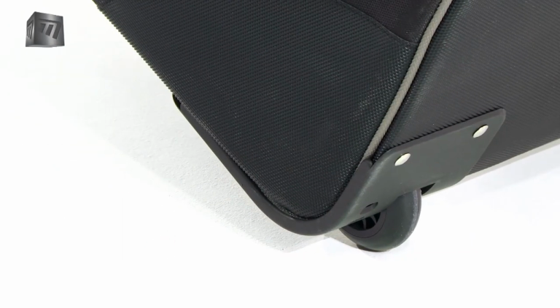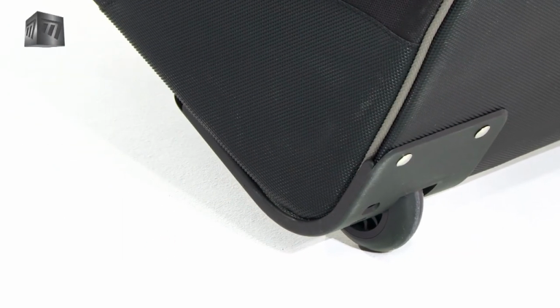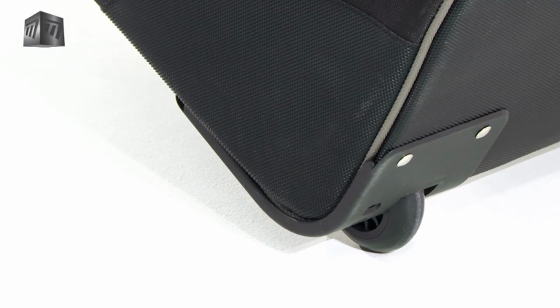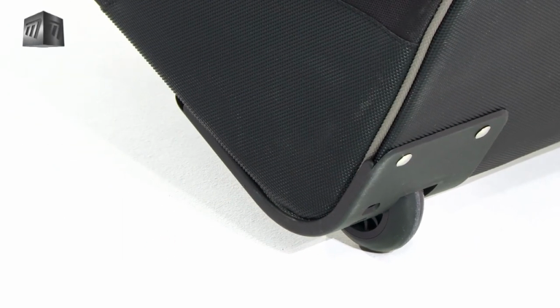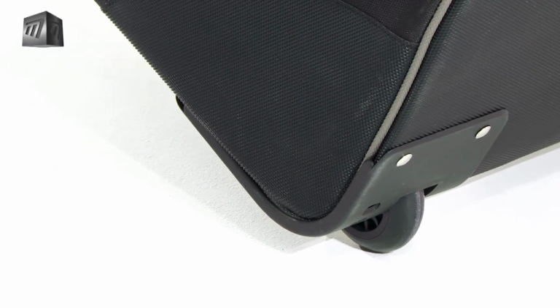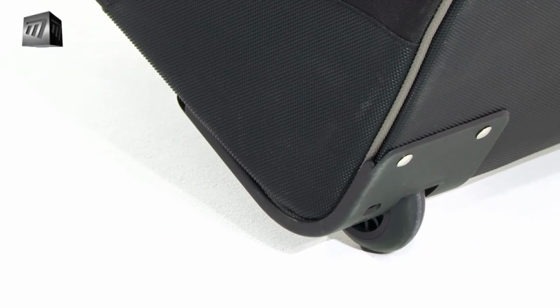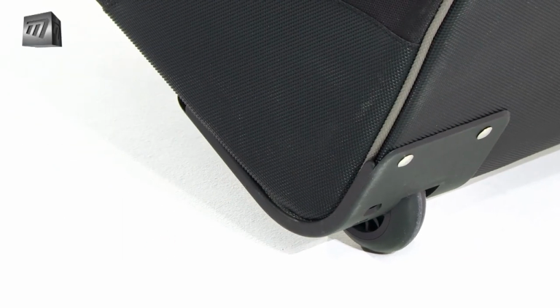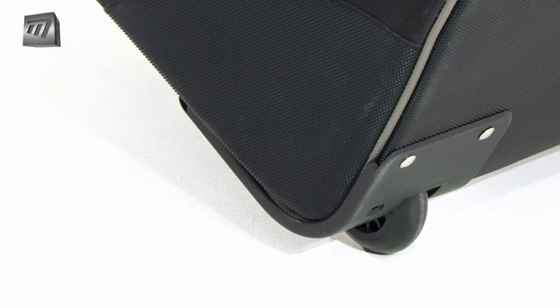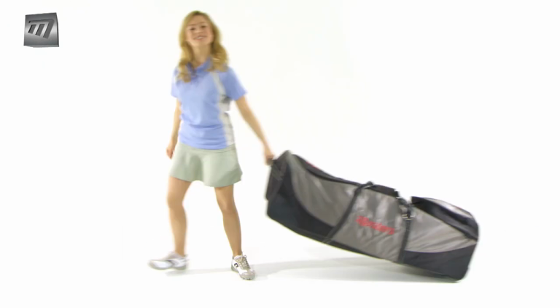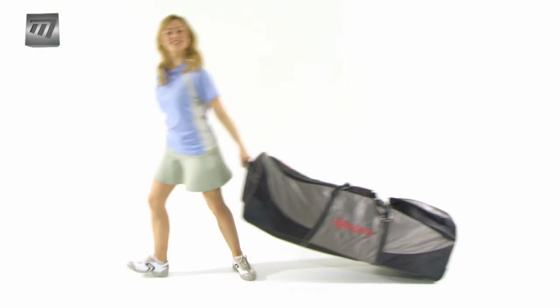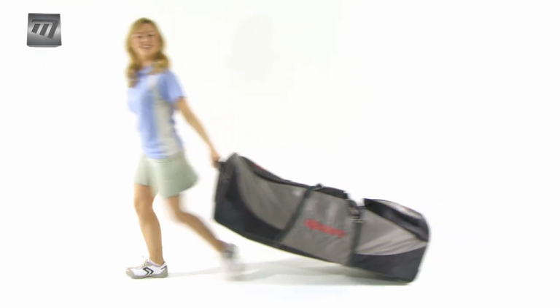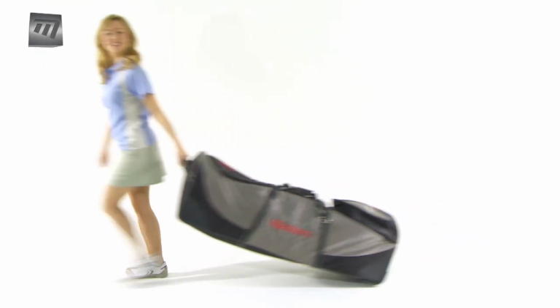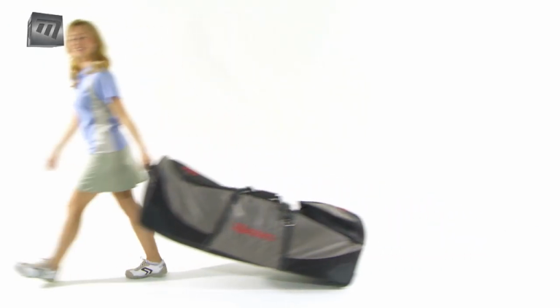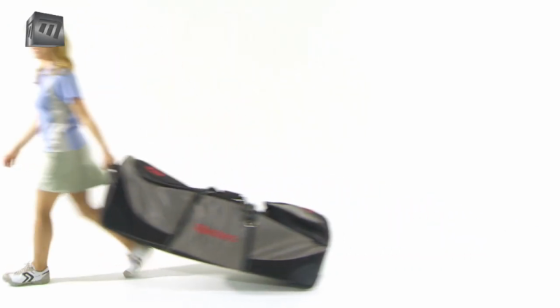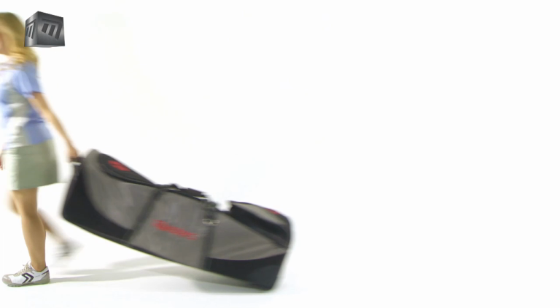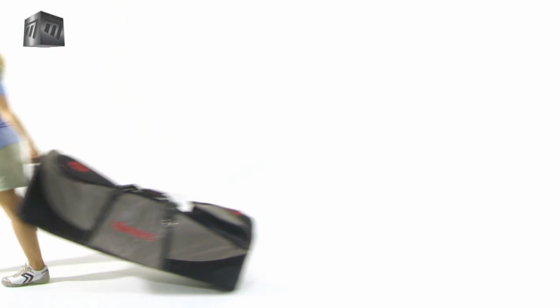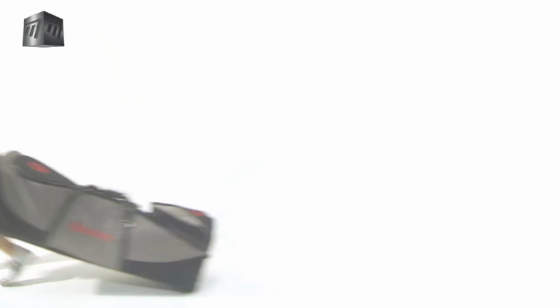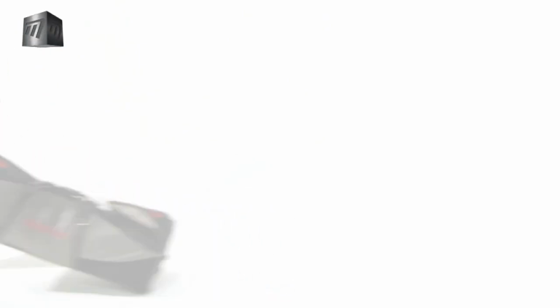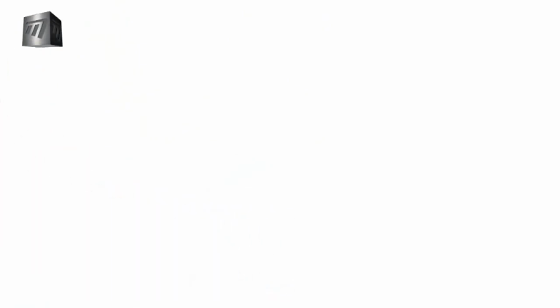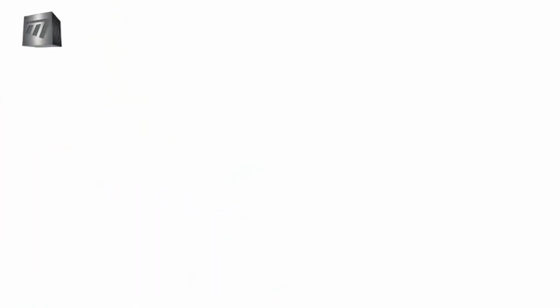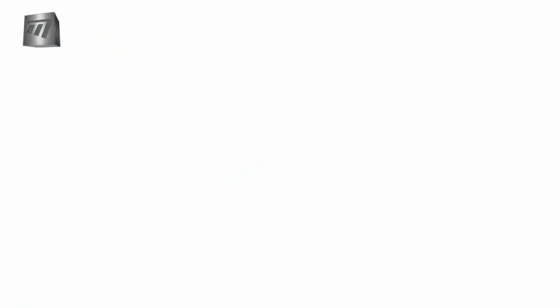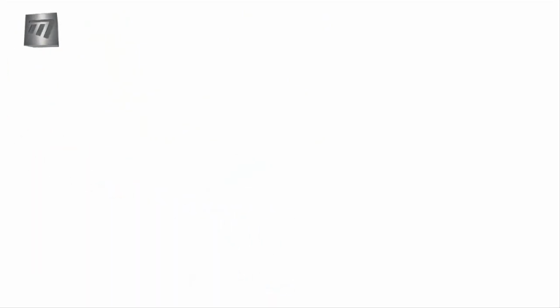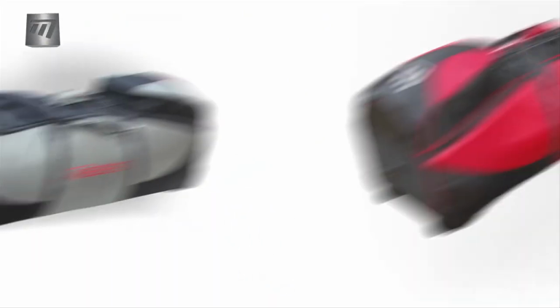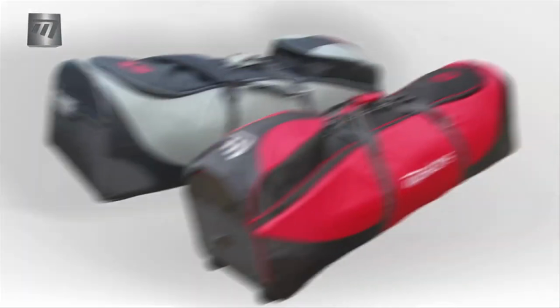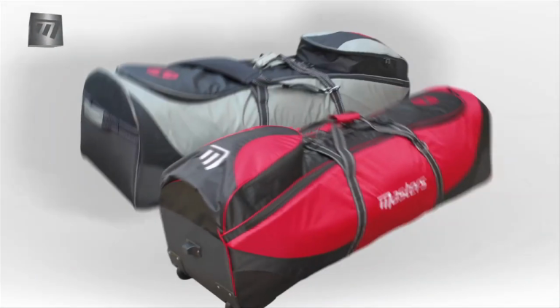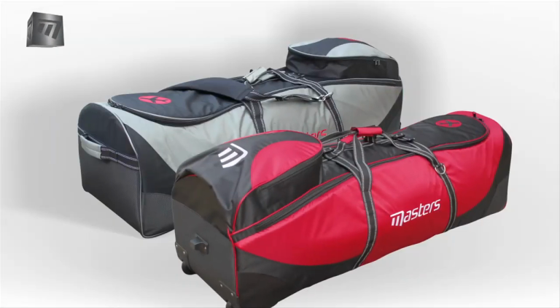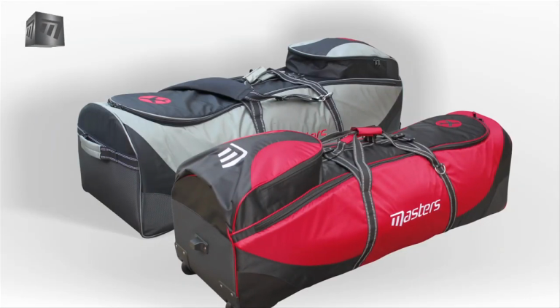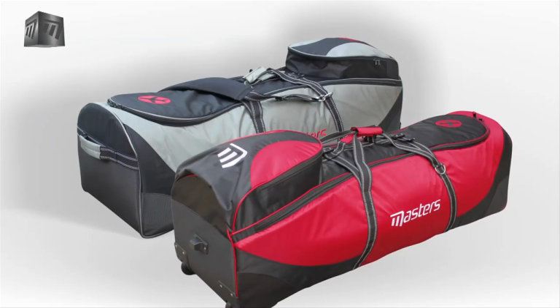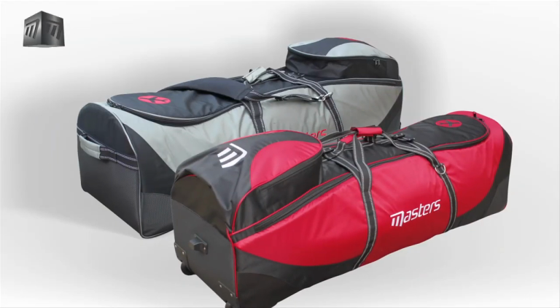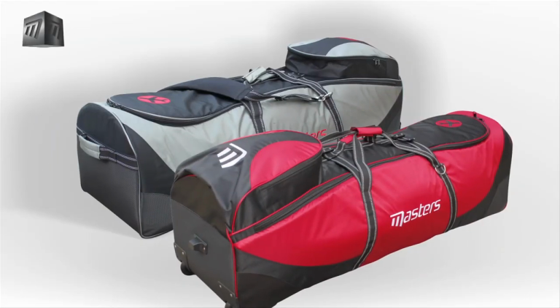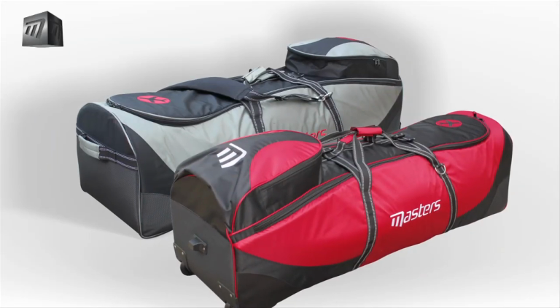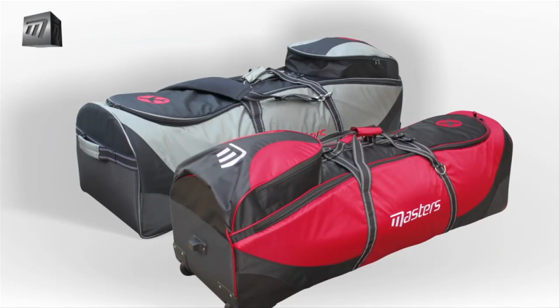The ProFlight Coverall with wheels from Masters. Travel with confidence.